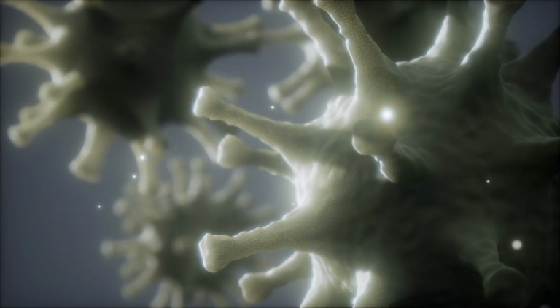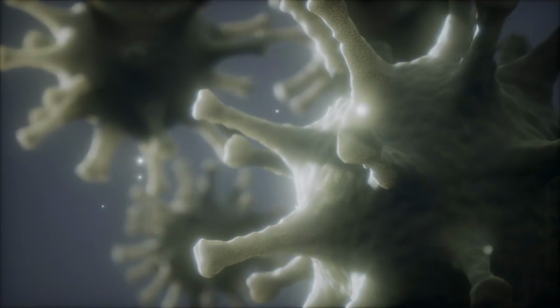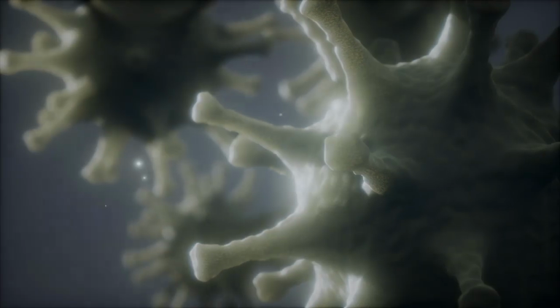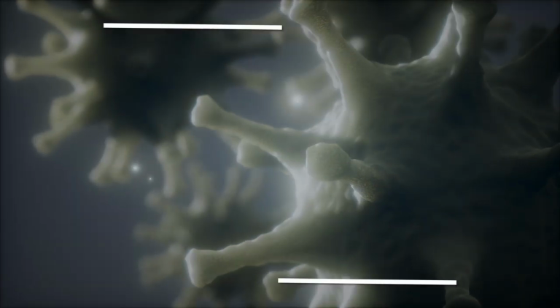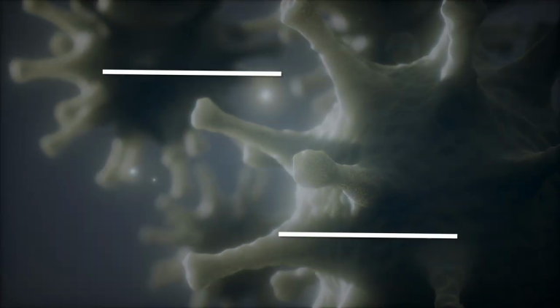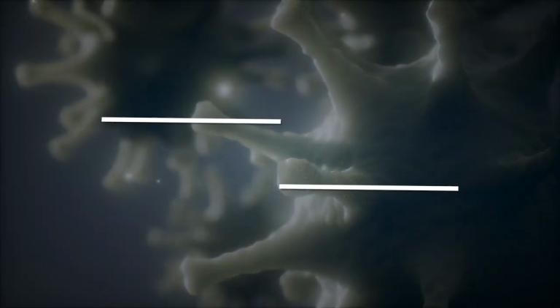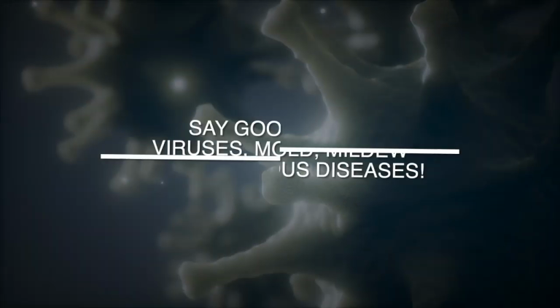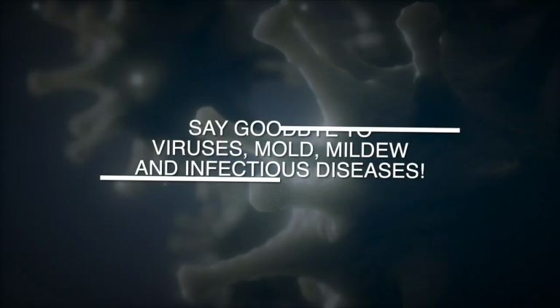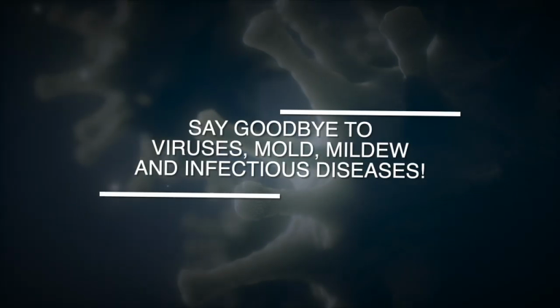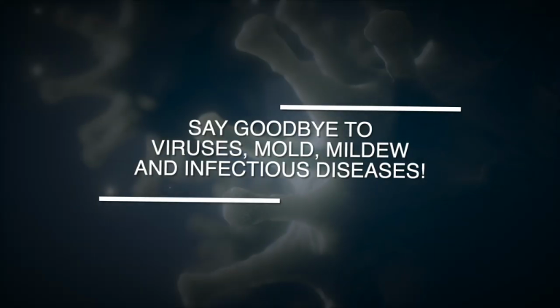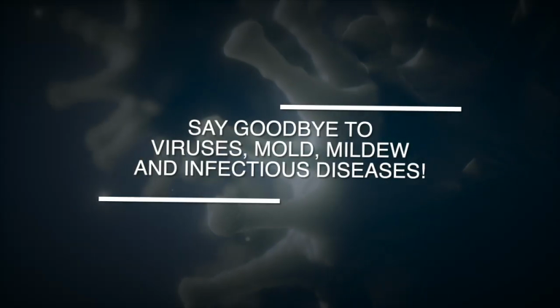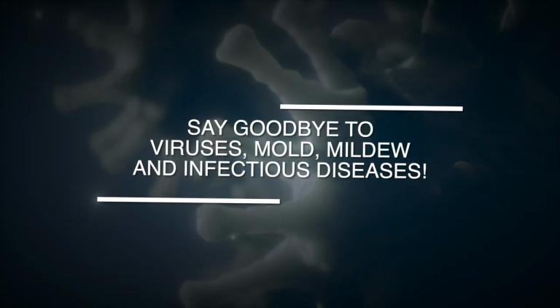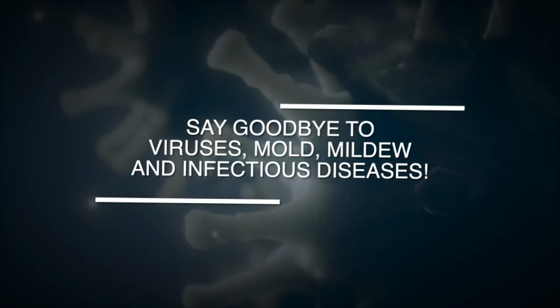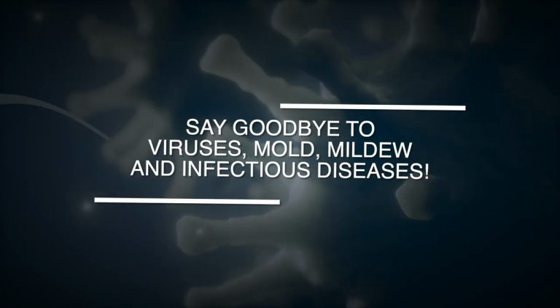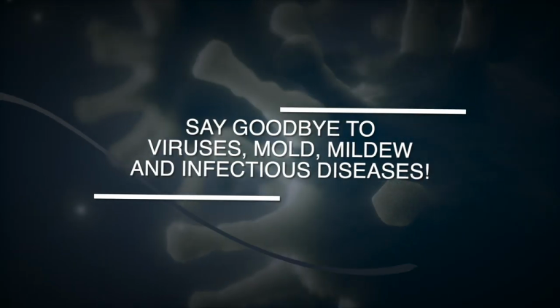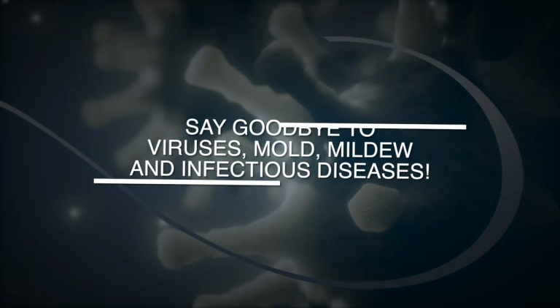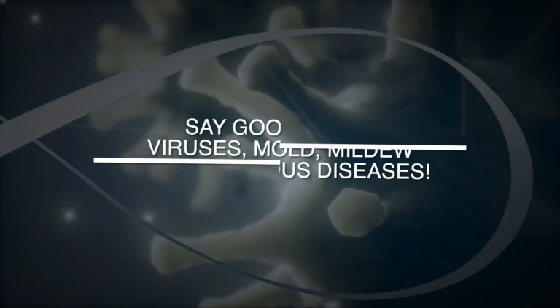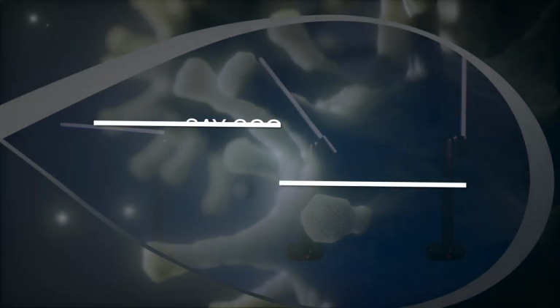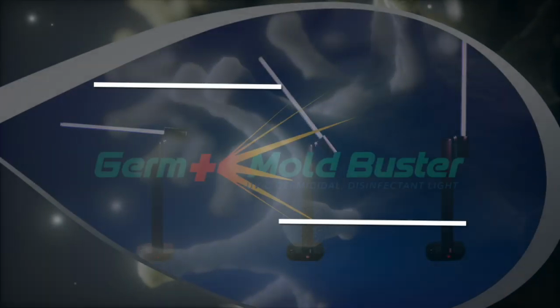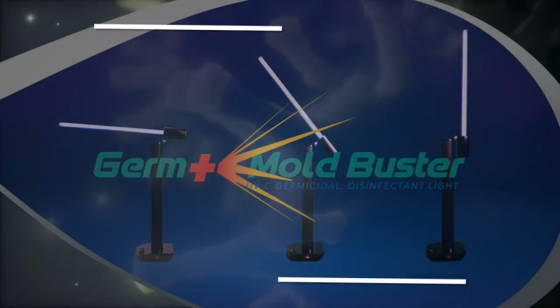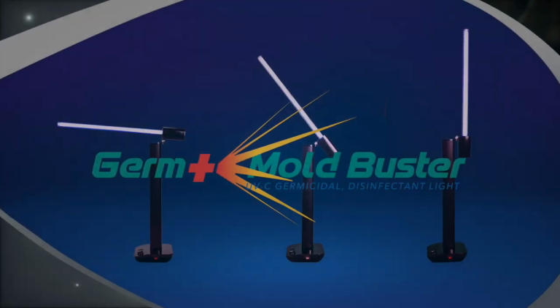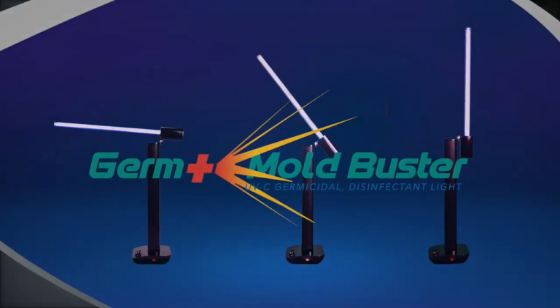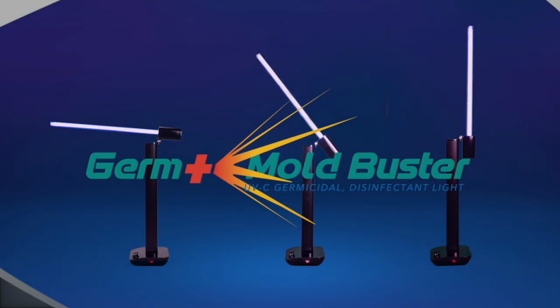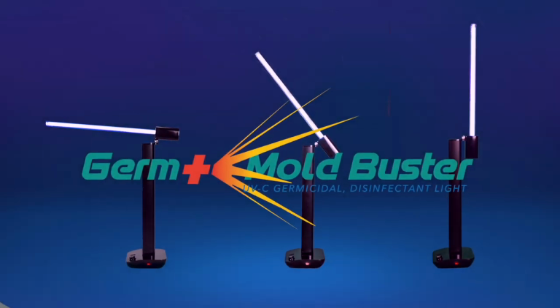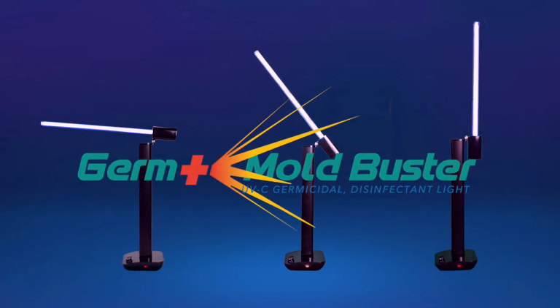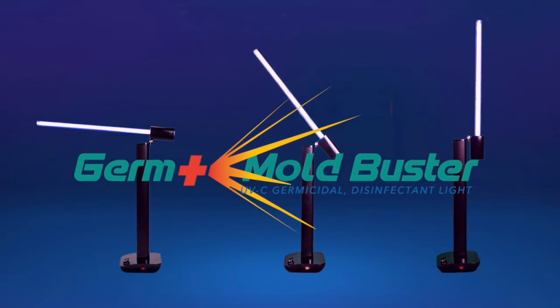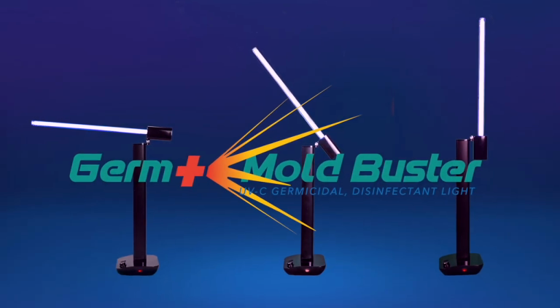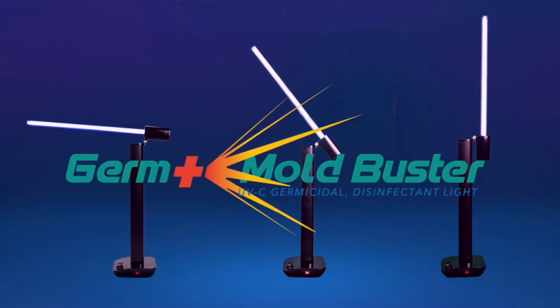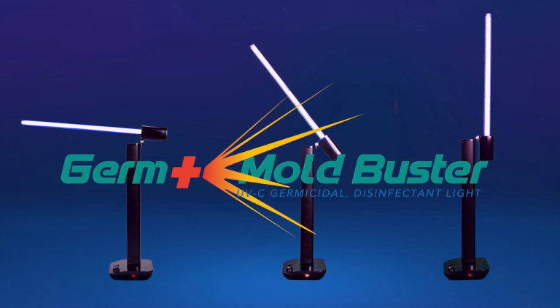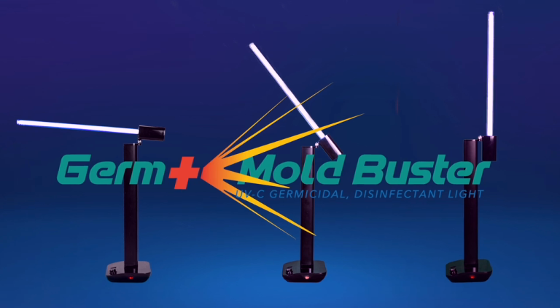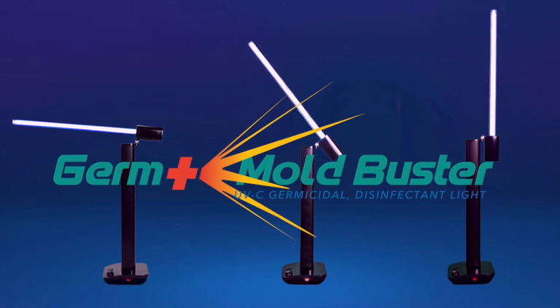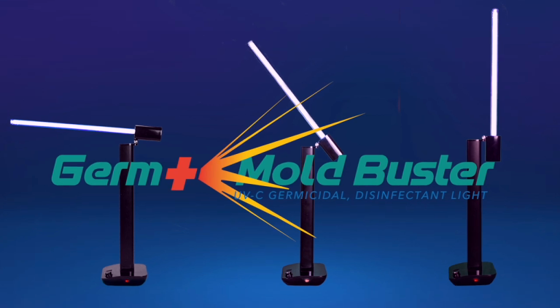Say goodbye to viruses, mold, mildew, and infectious diseases. The Germ and Mold Buster.